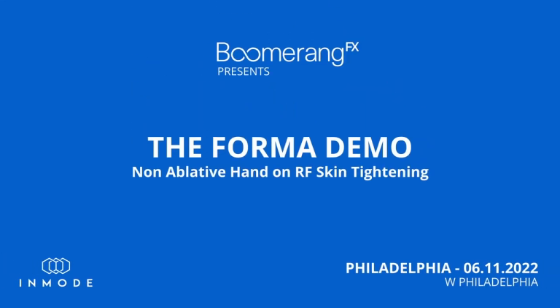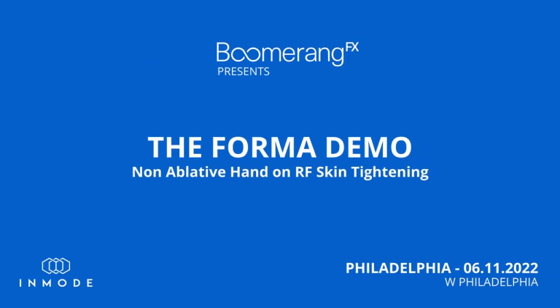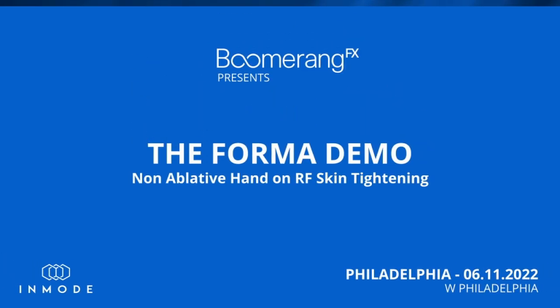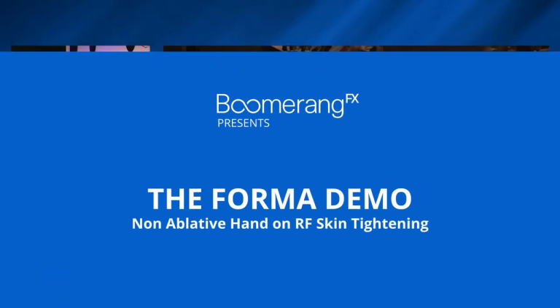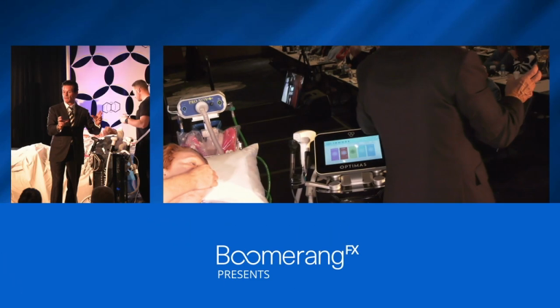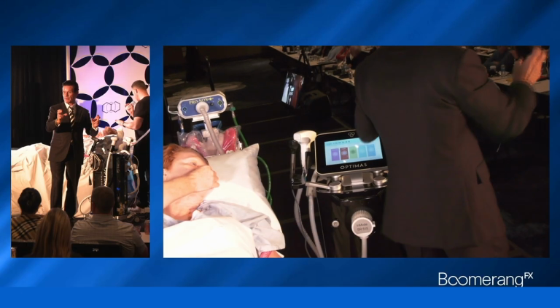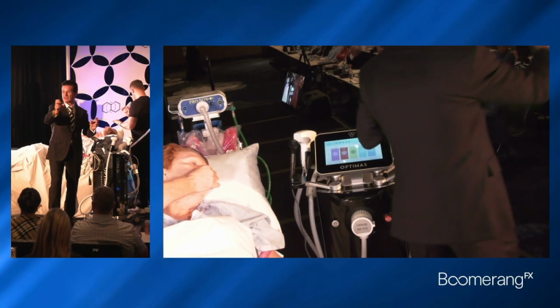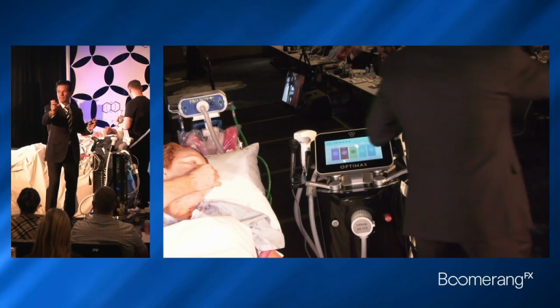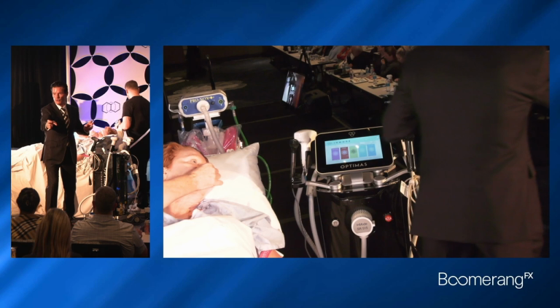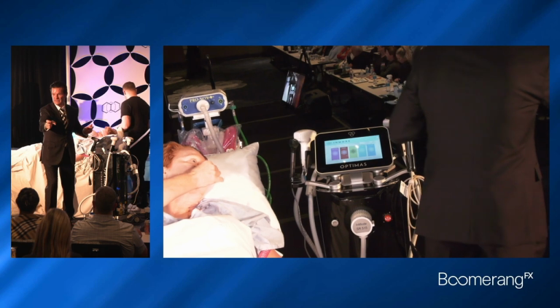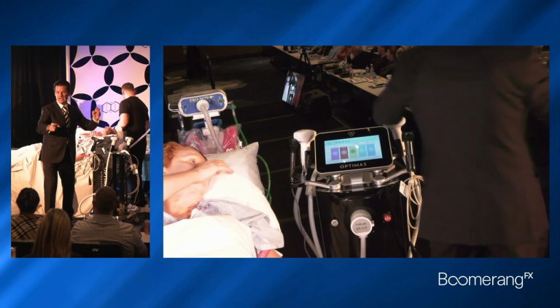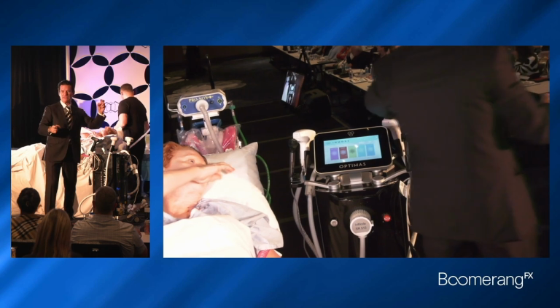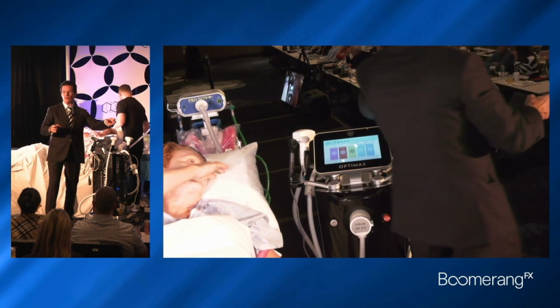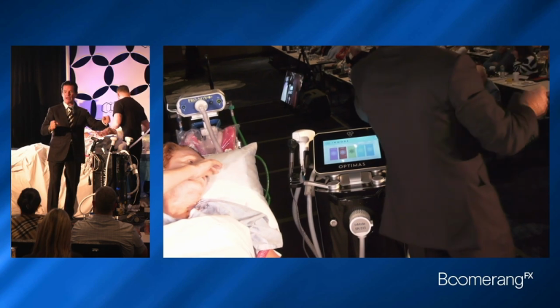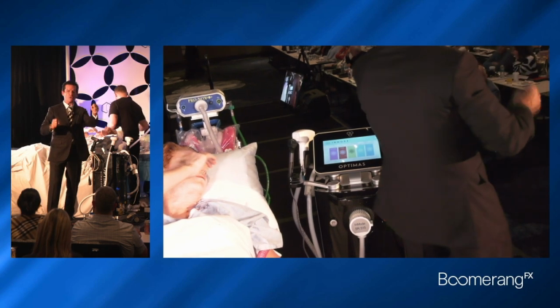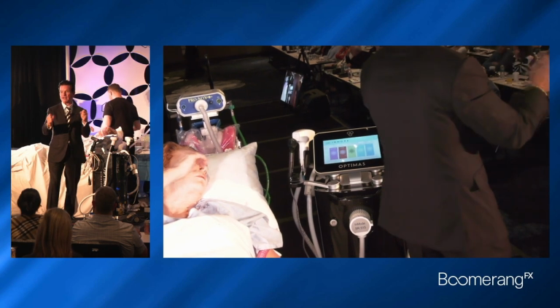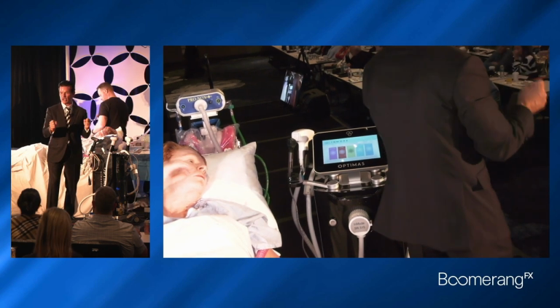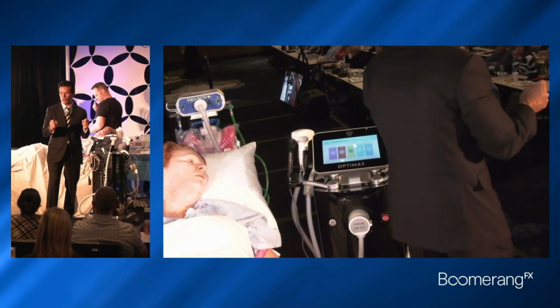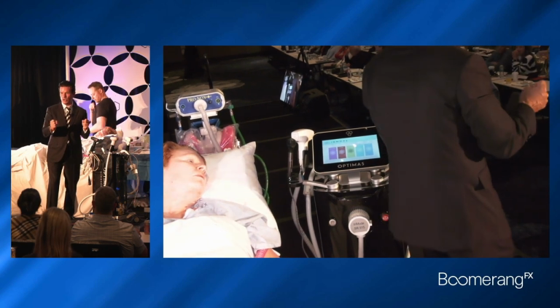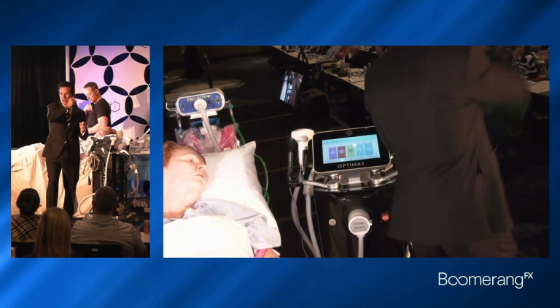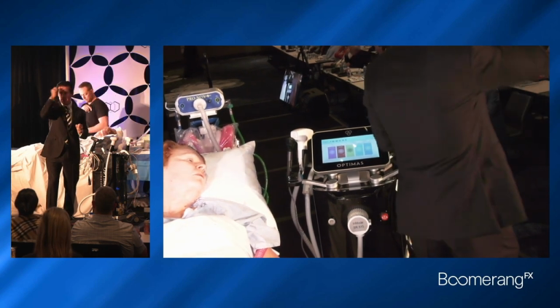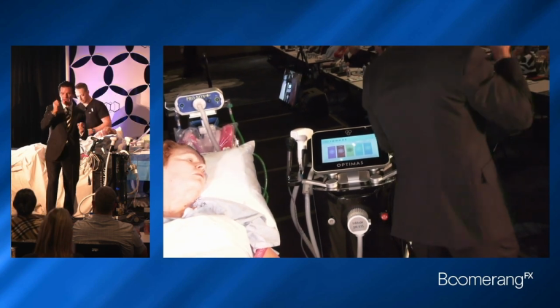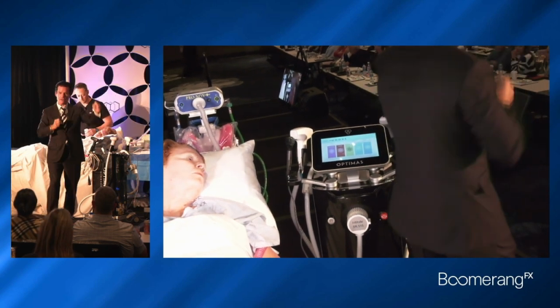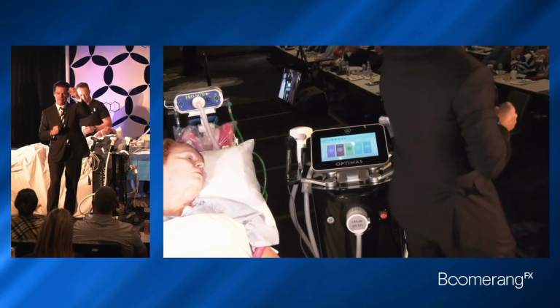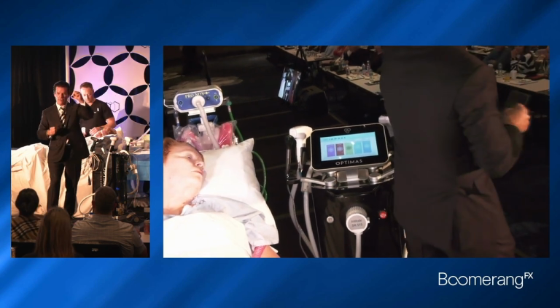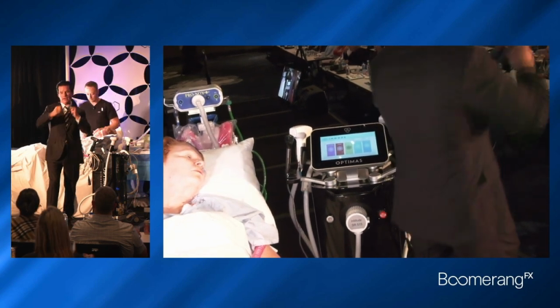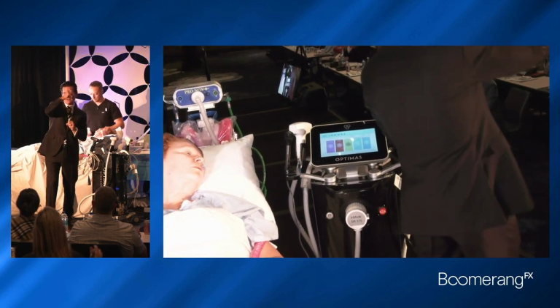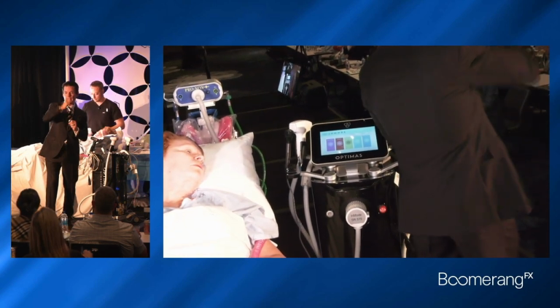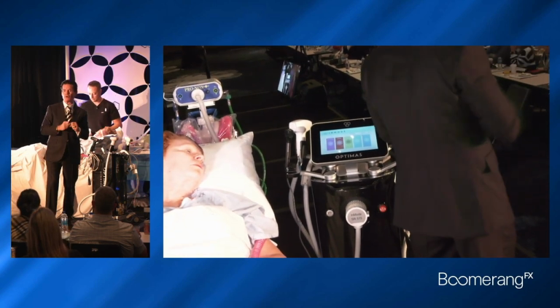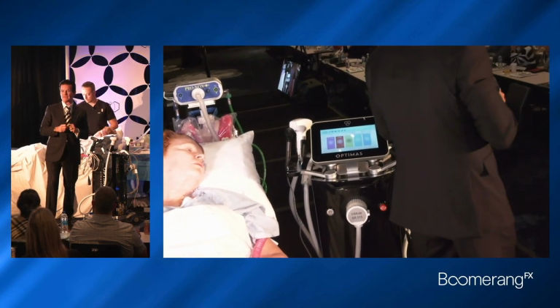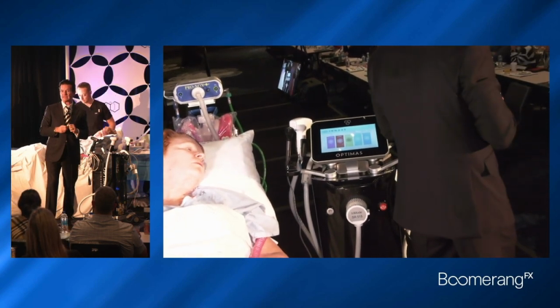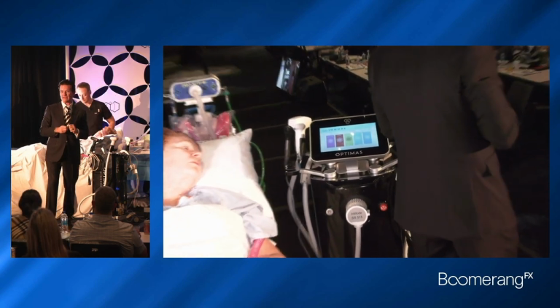Most commonly we are plugging in the Morpheus and the Forma, and we're ready to go. IPL, Forma, and Morpheus at the end.